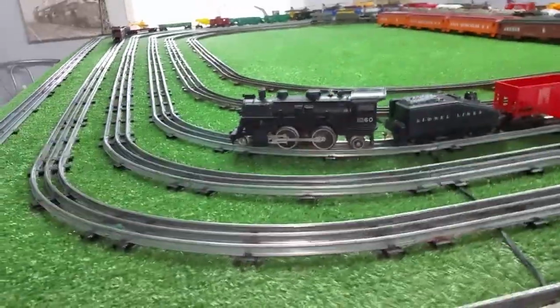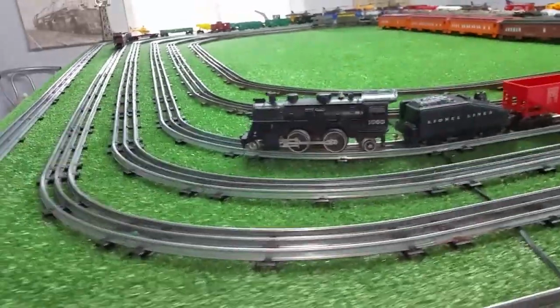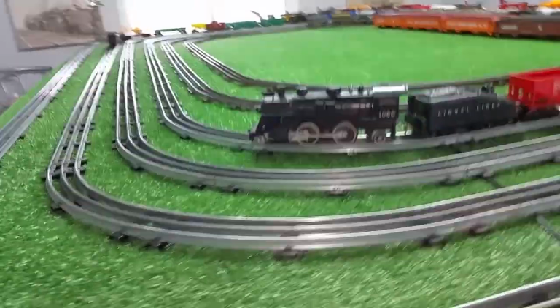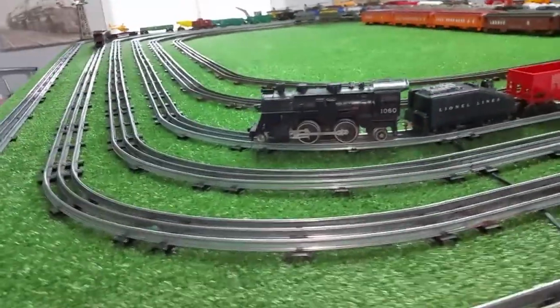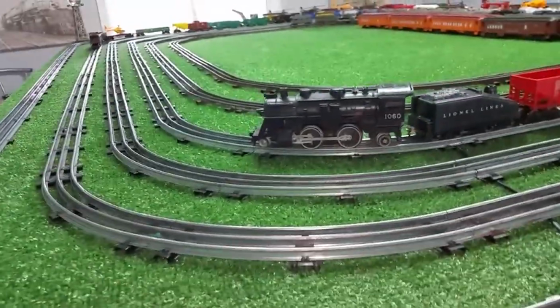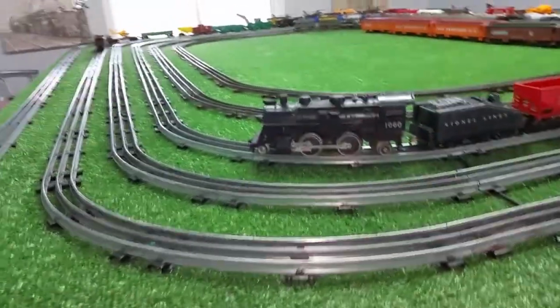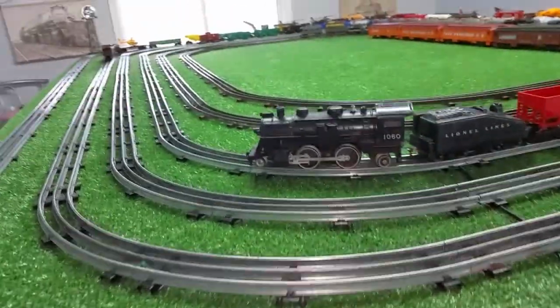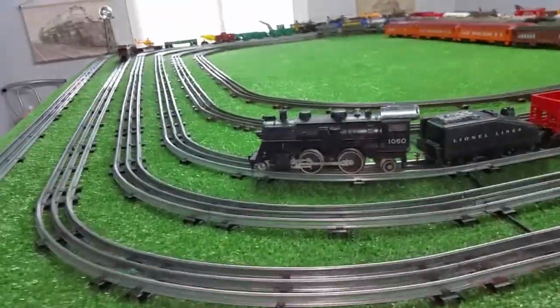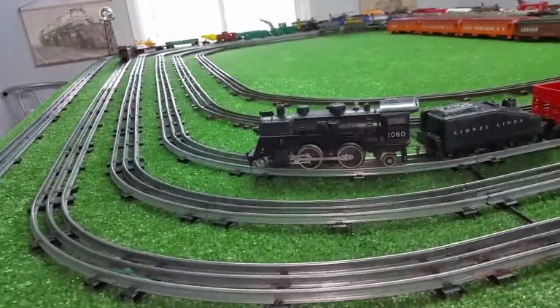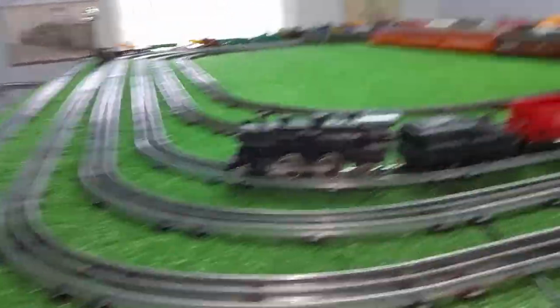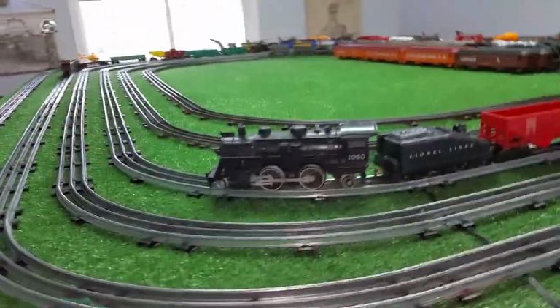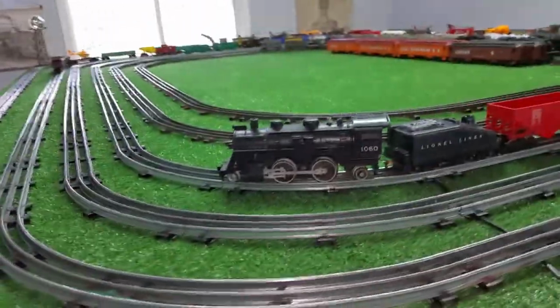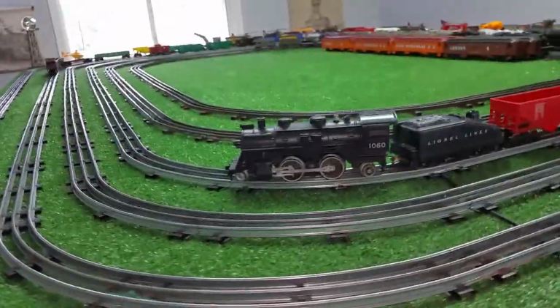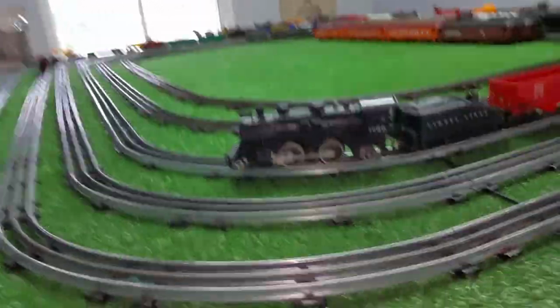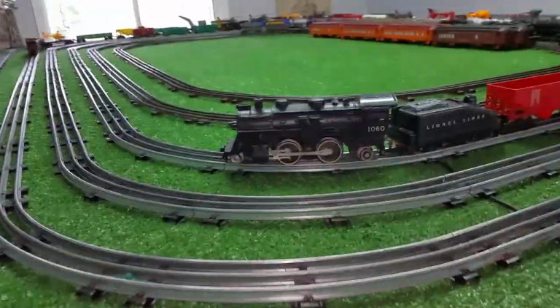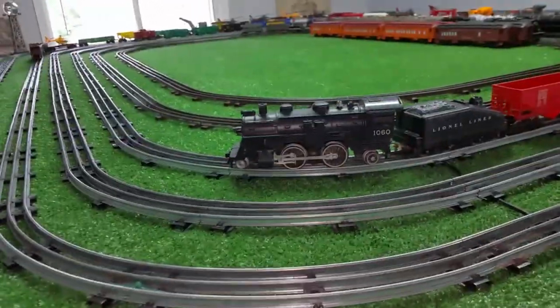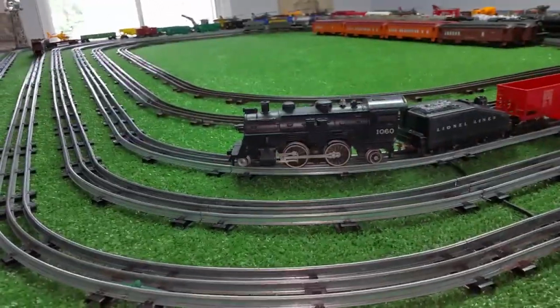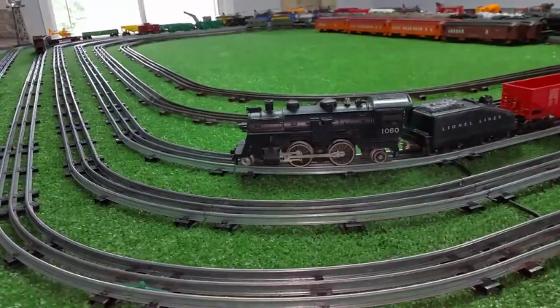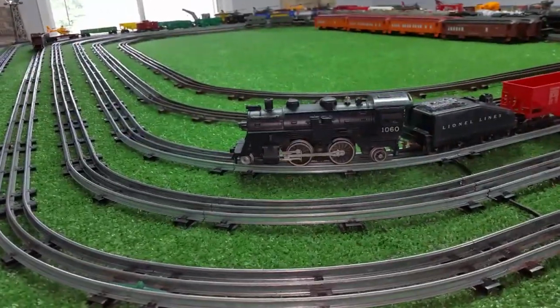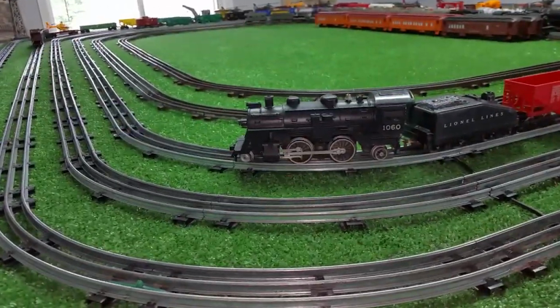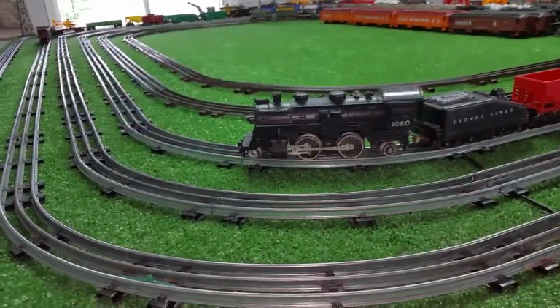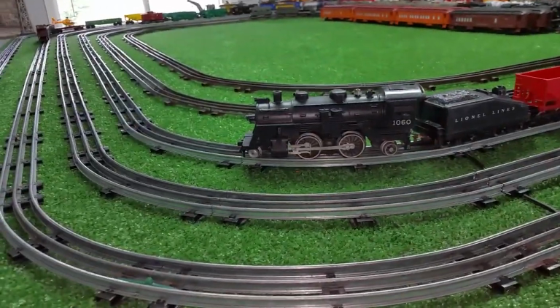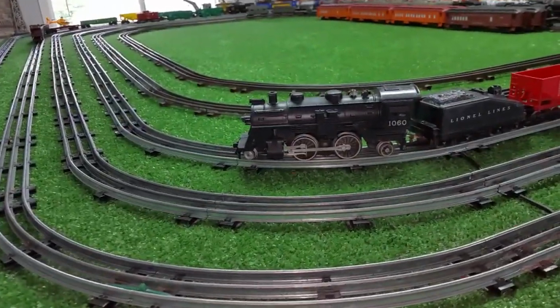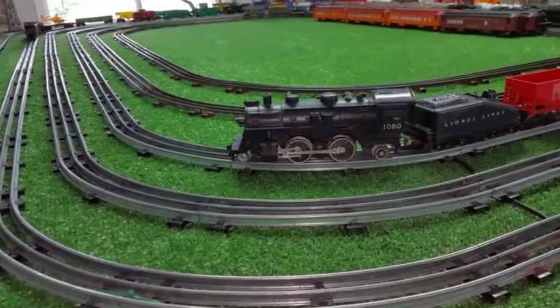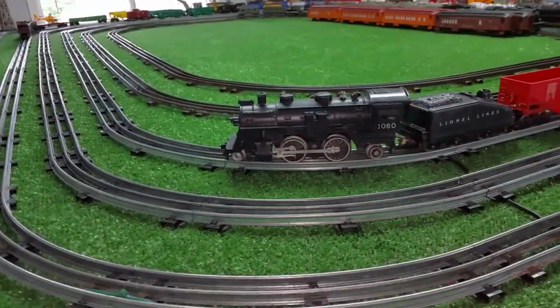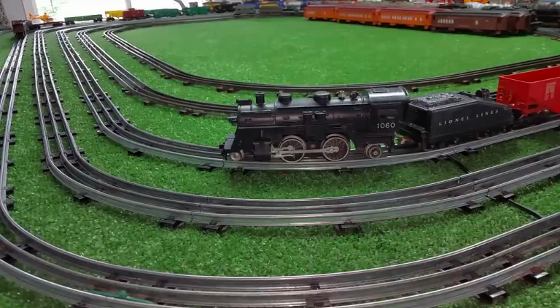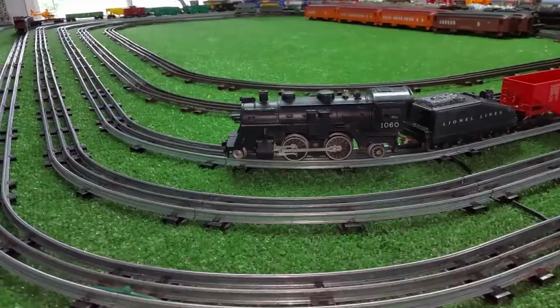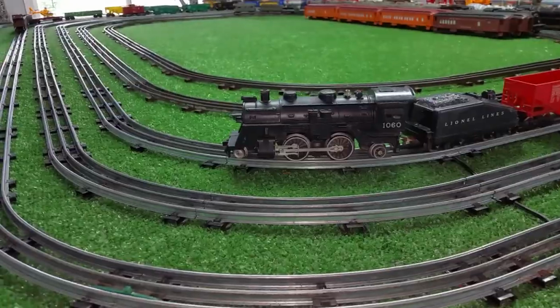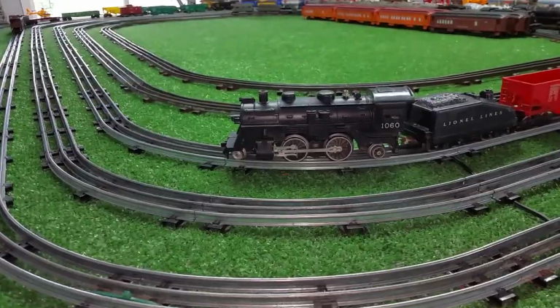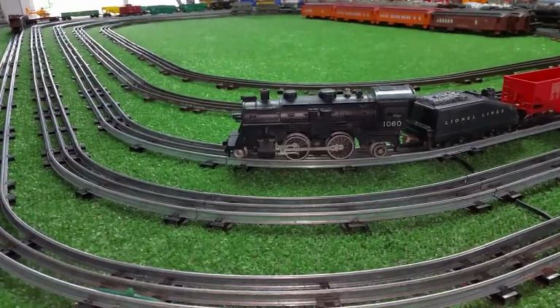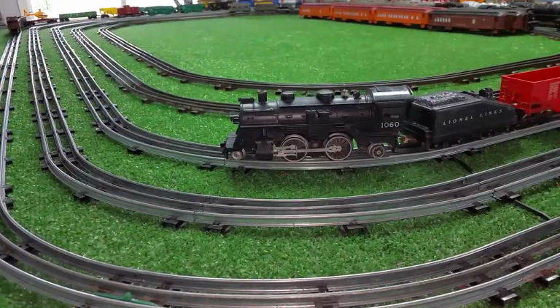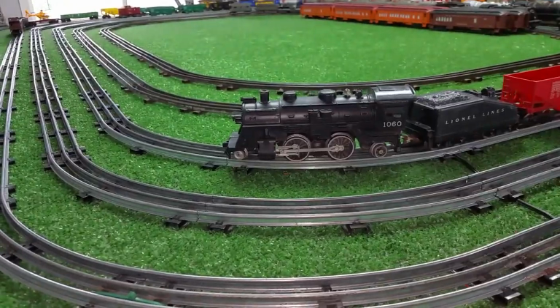Greetings, Benjamin J. from Ben's Trains with another in the series — a follow-up on that Lionel 1060 that arrived this afternoon.